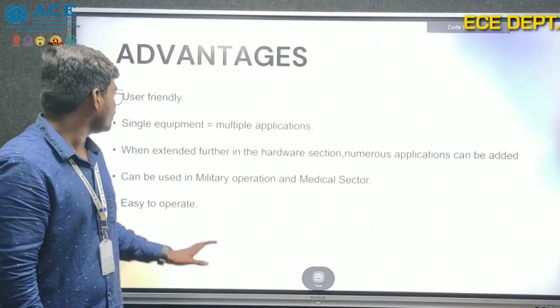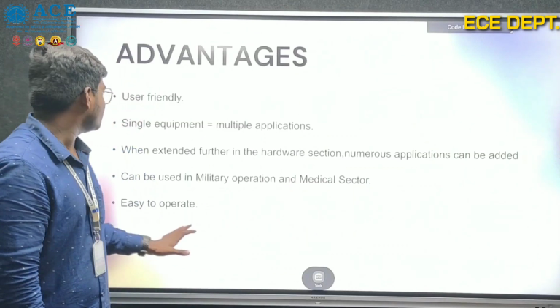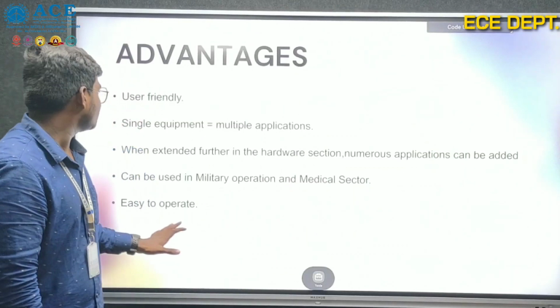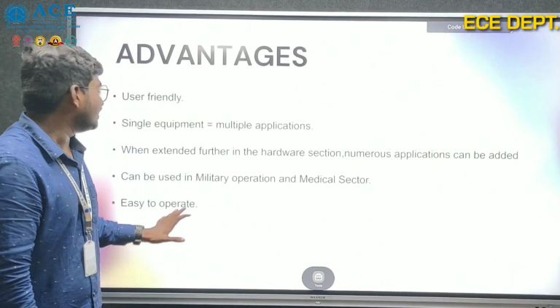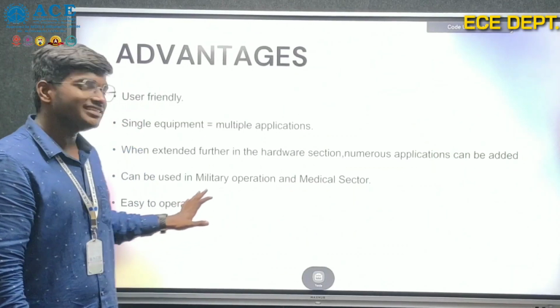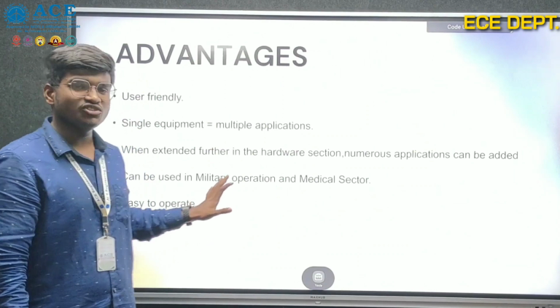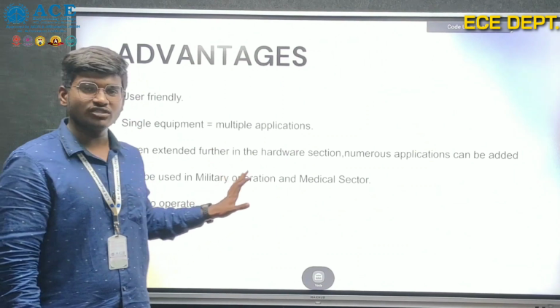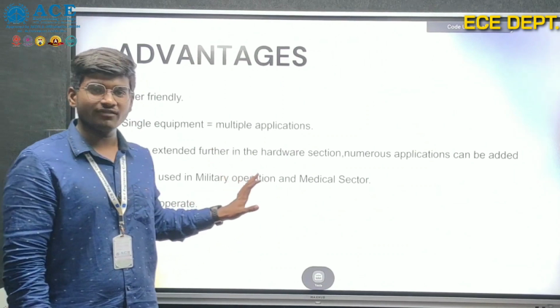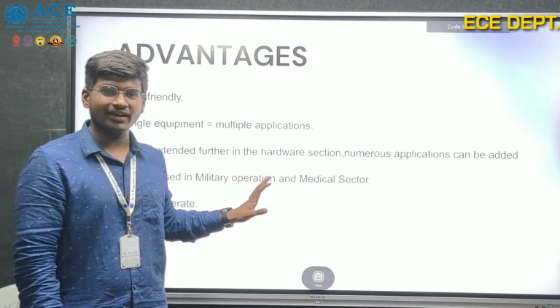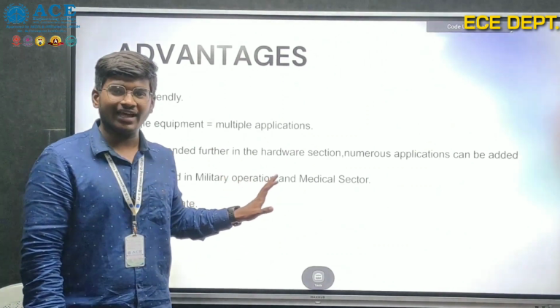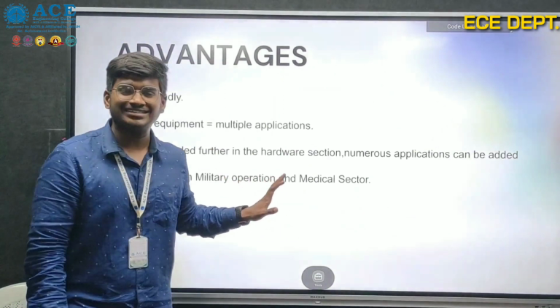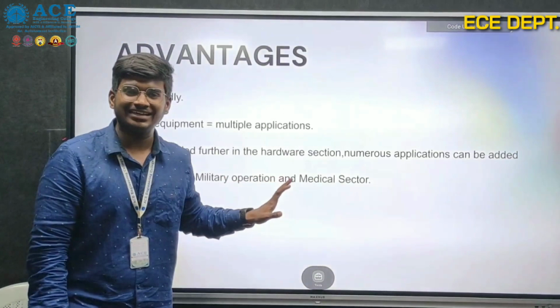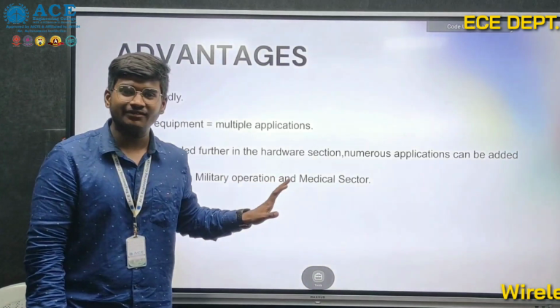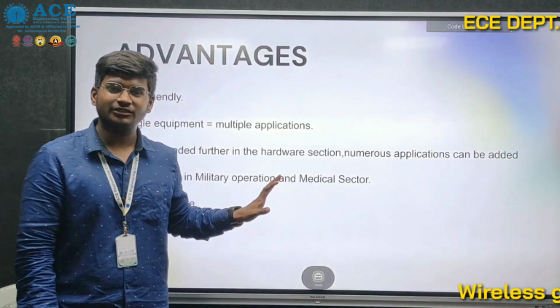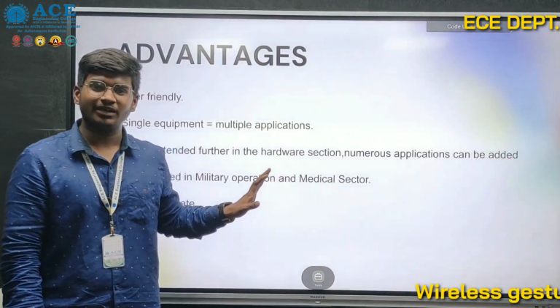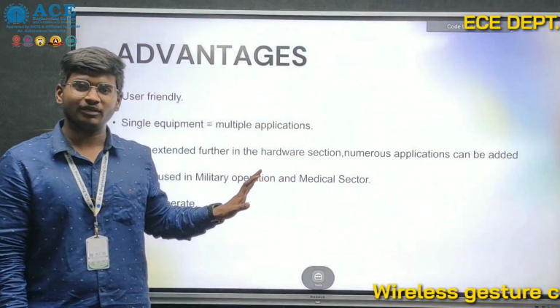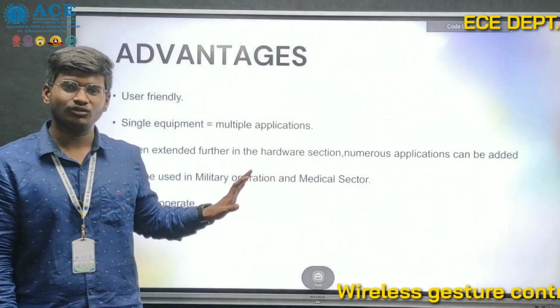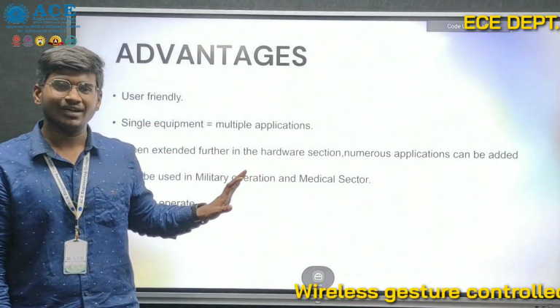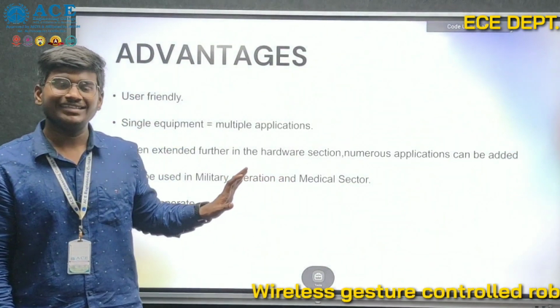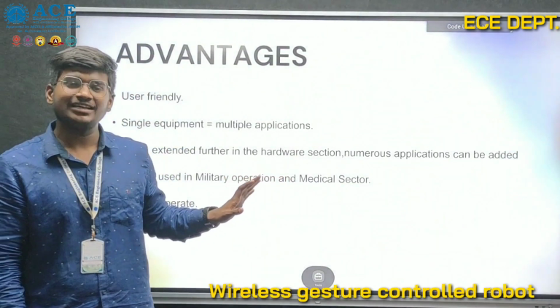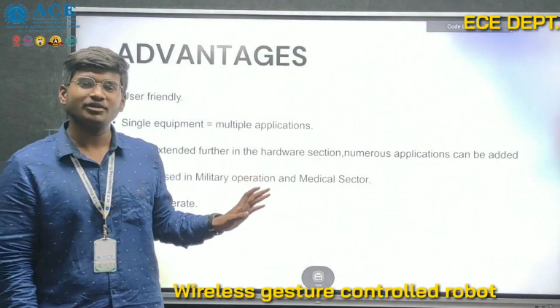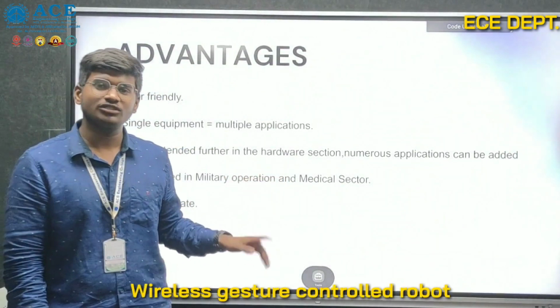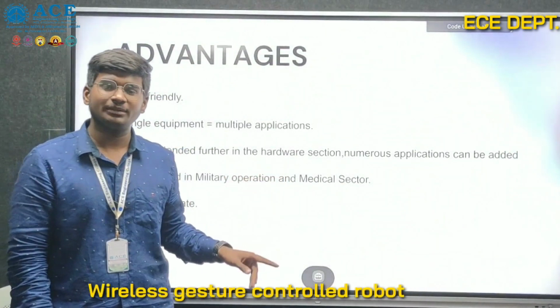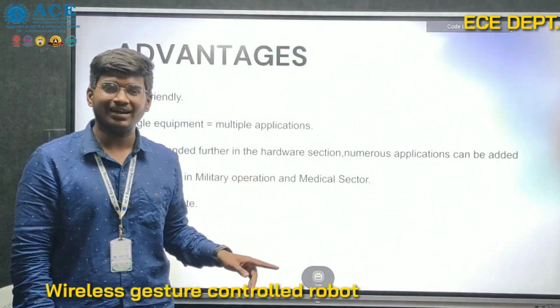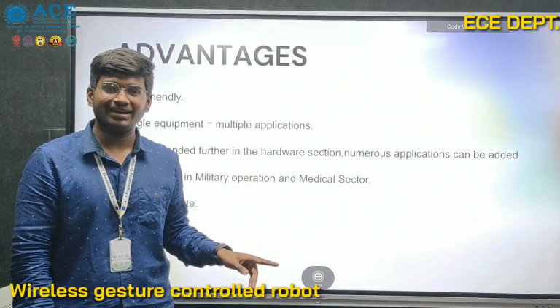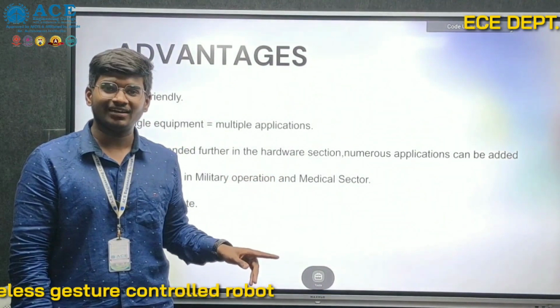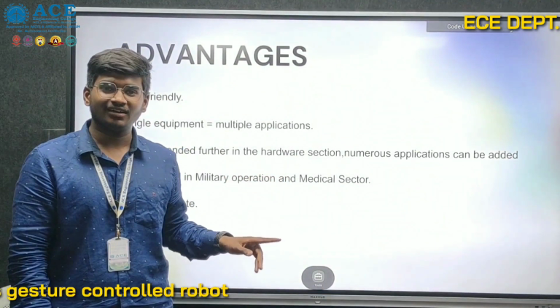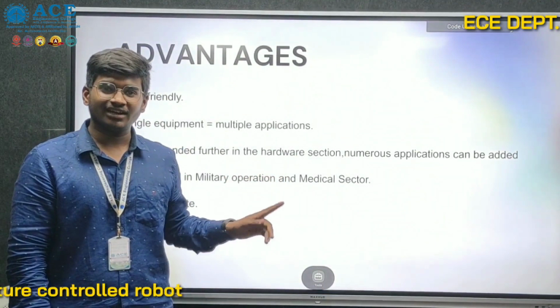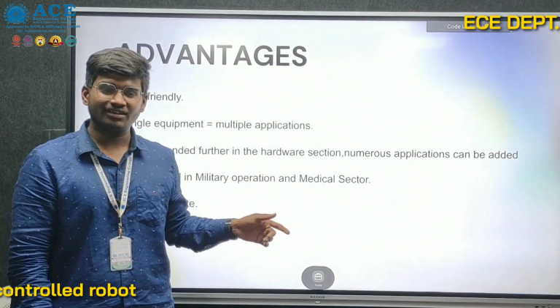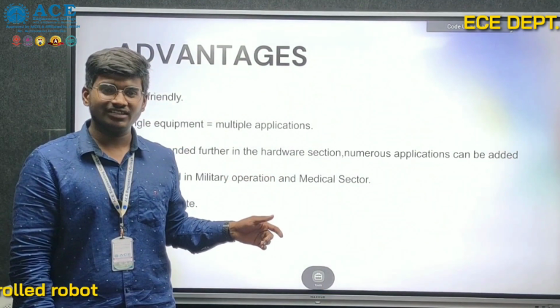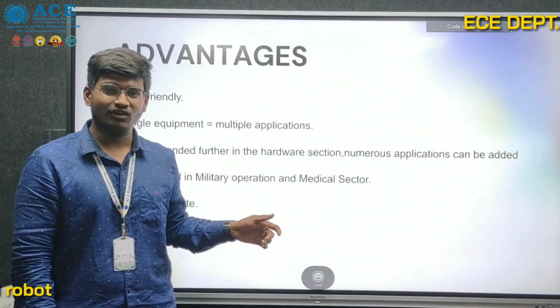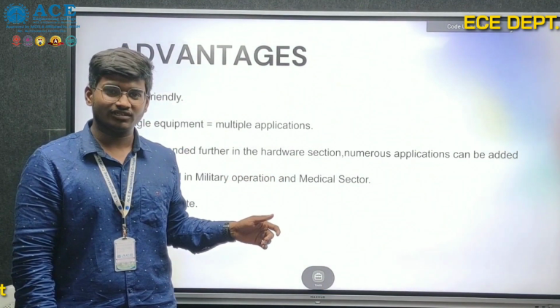Advantages: this system is user friendly and supports single device multiple use. It can also be used in military and defense technologies.